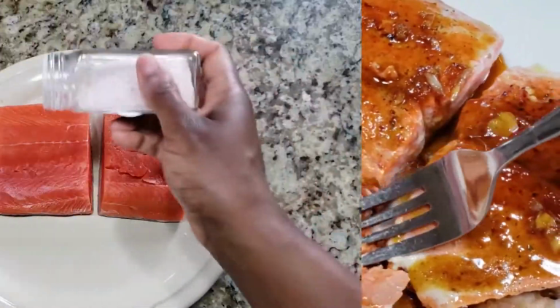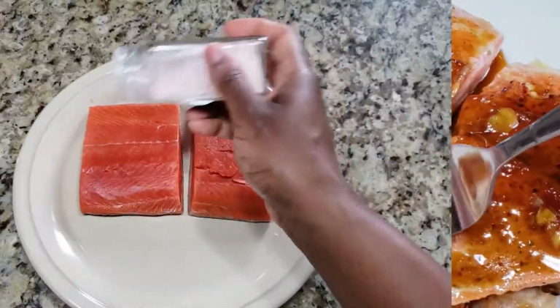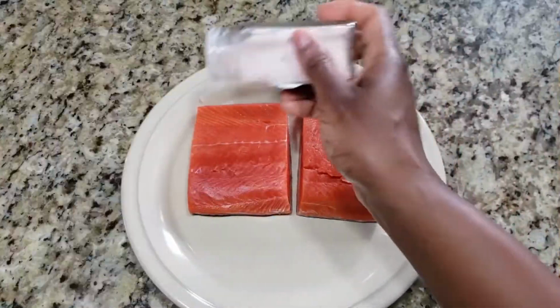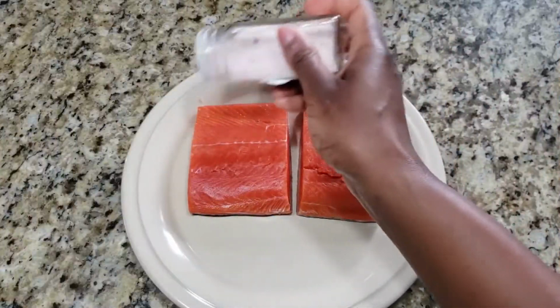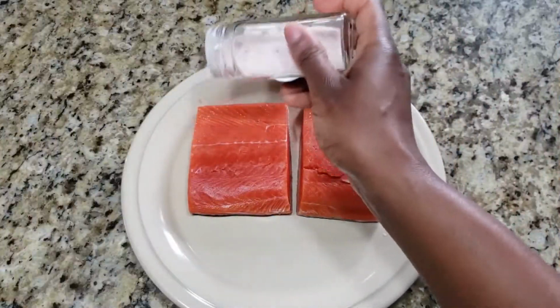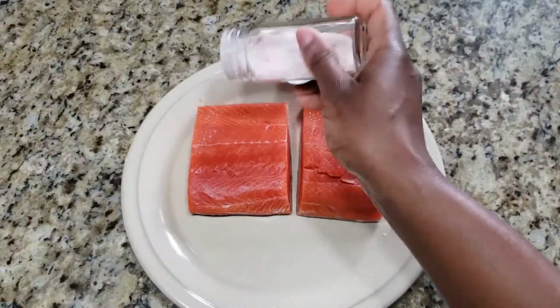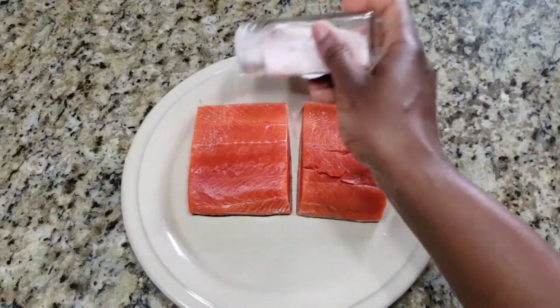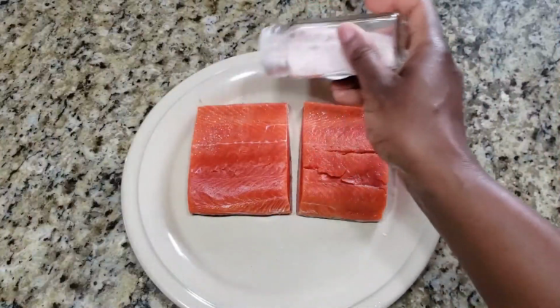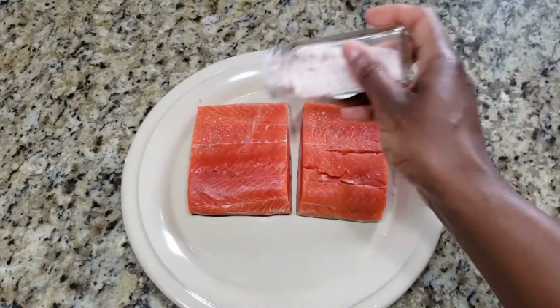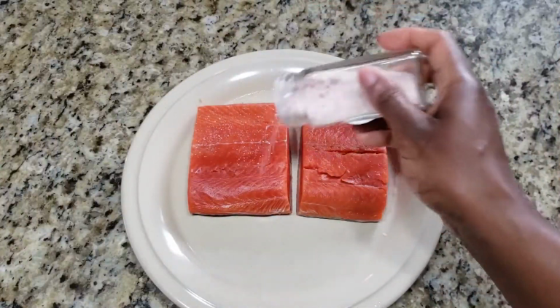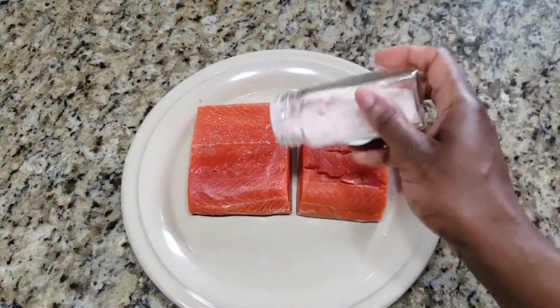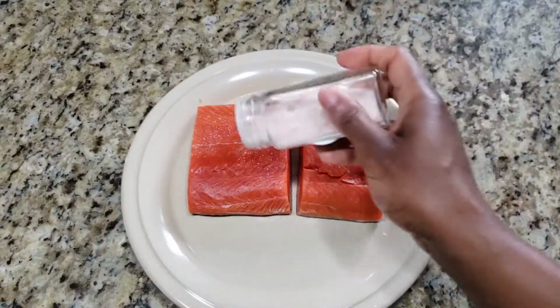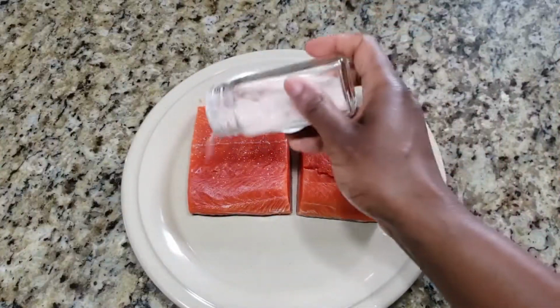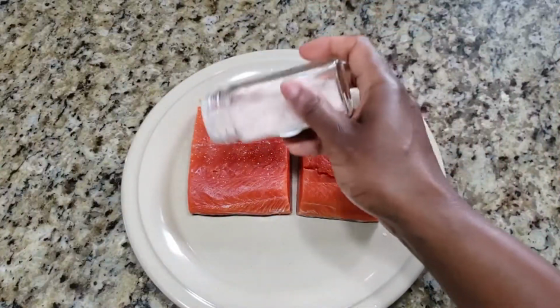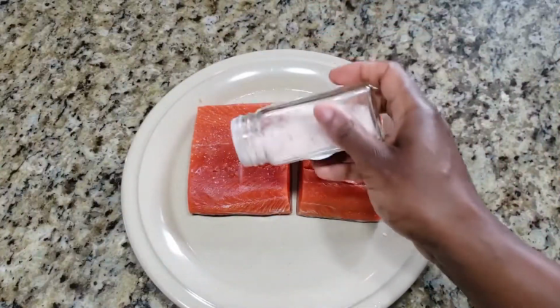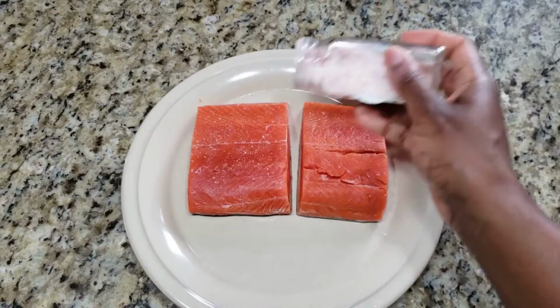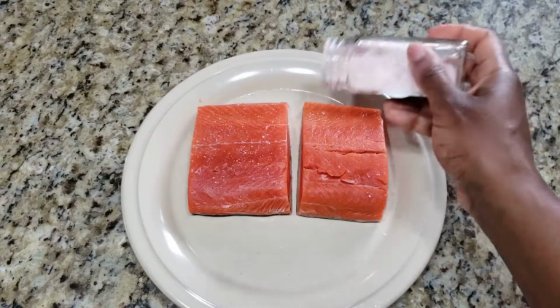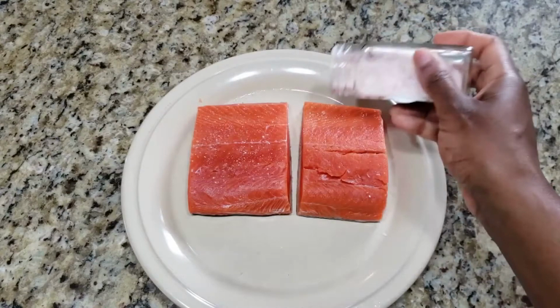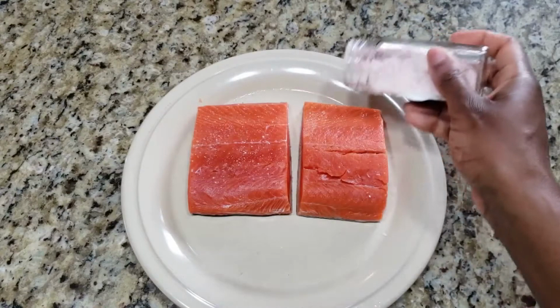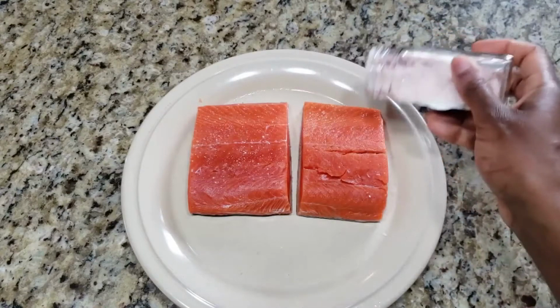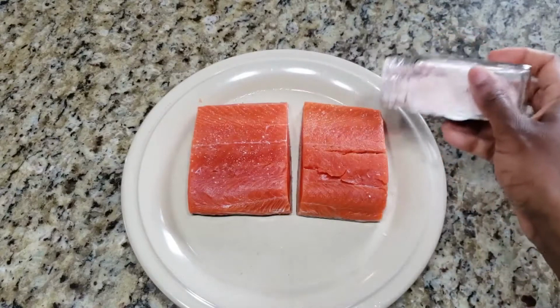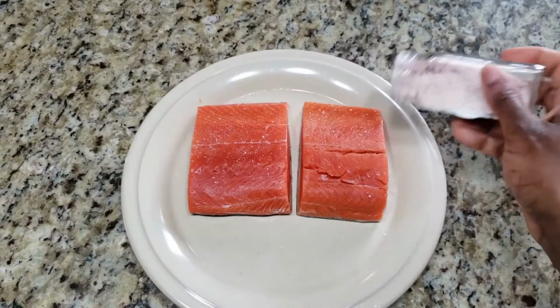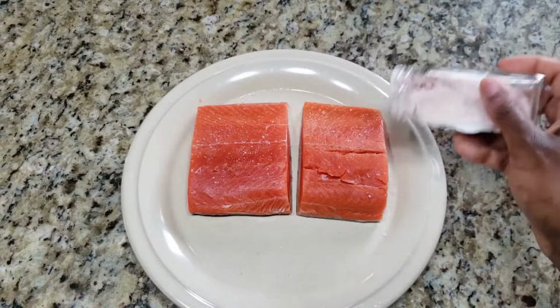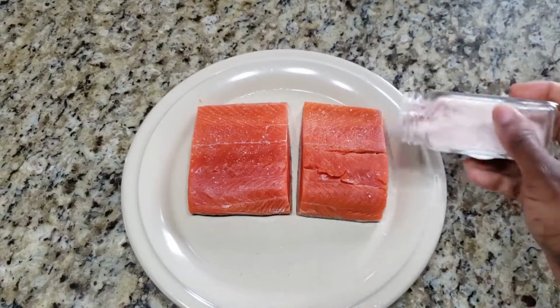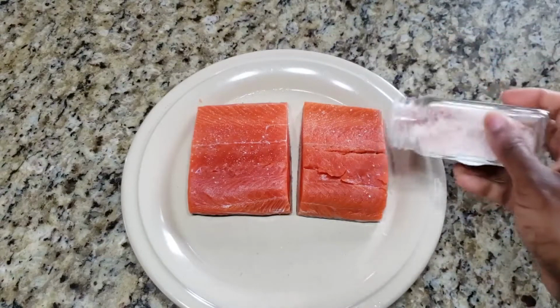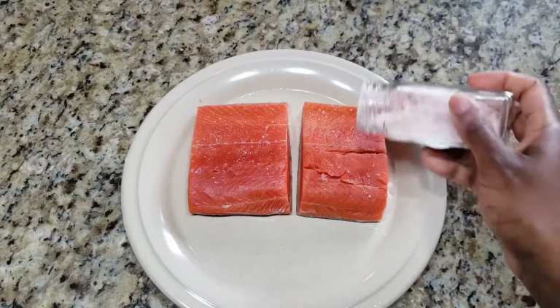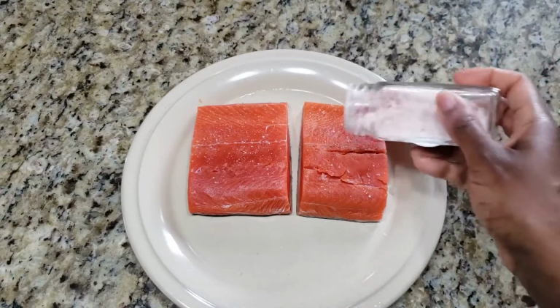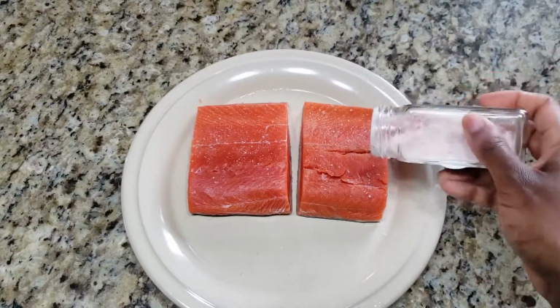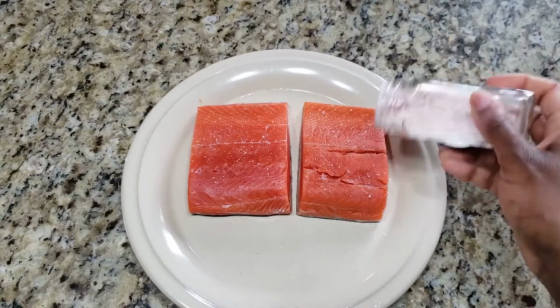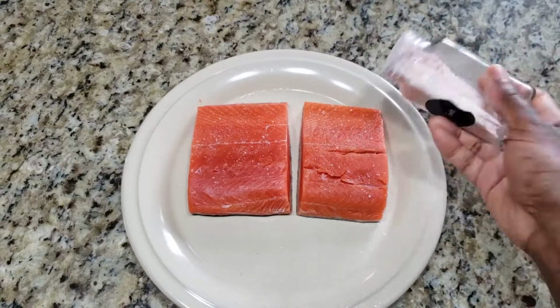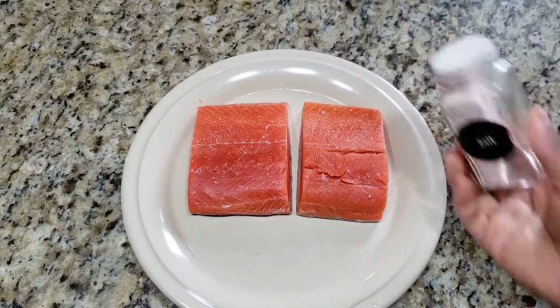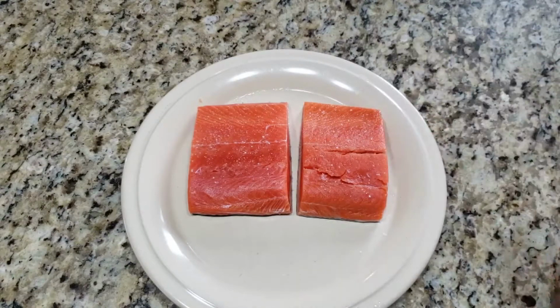I have two pieces of salmon fillet and I'm going to season them with some salt and red pepper flakes on both sides.